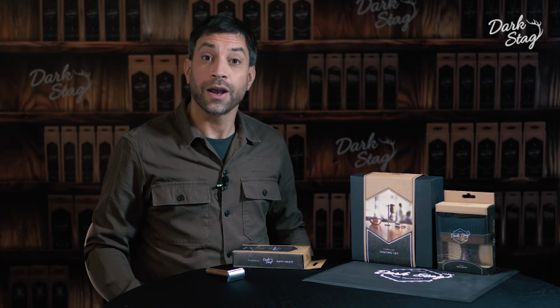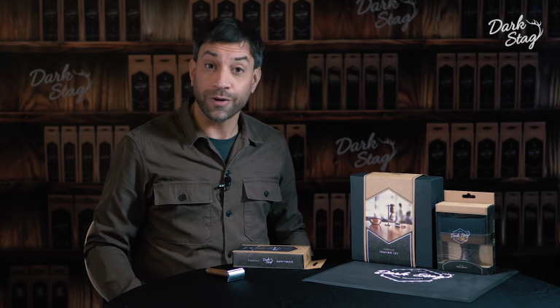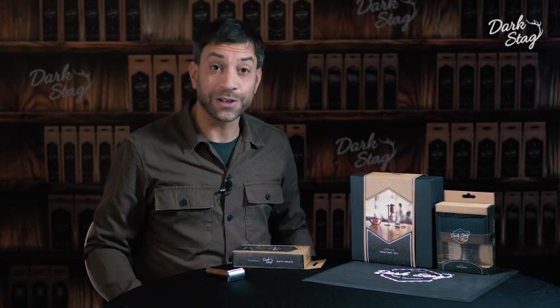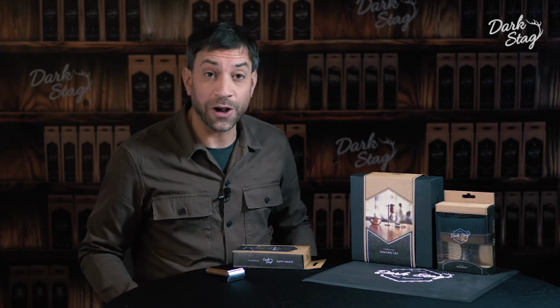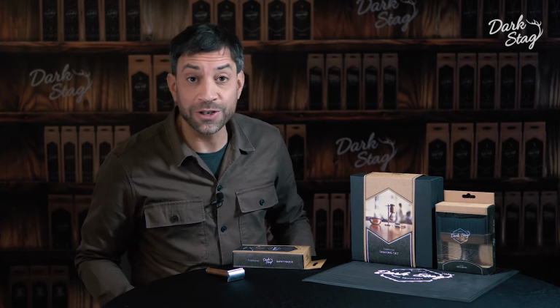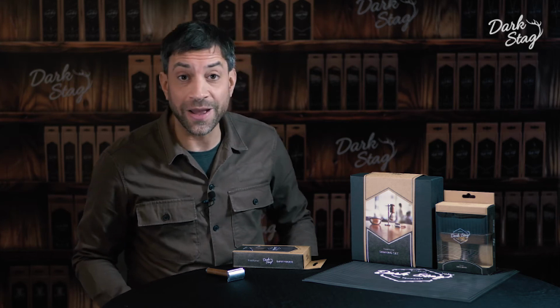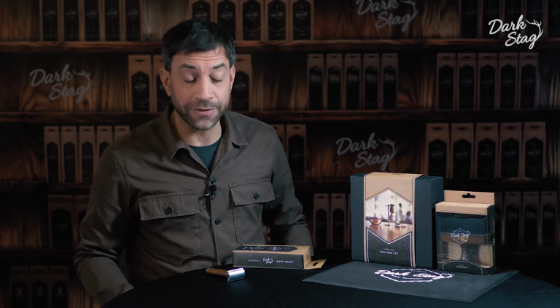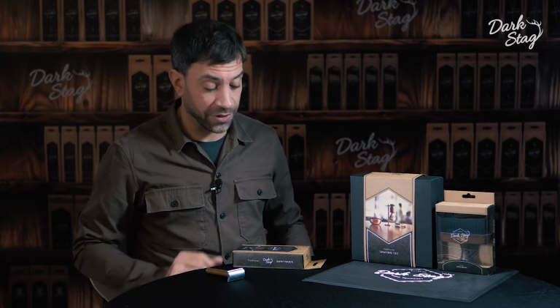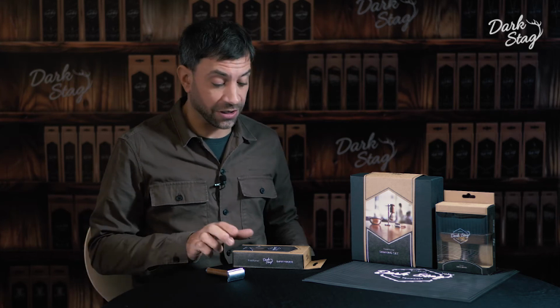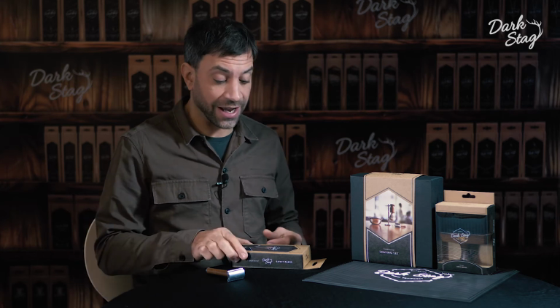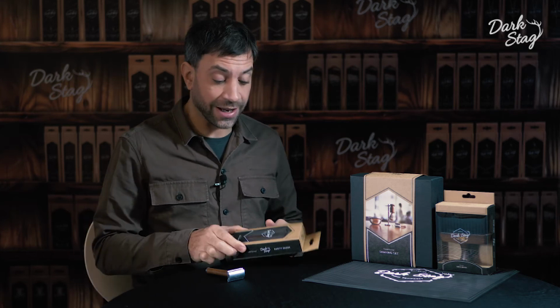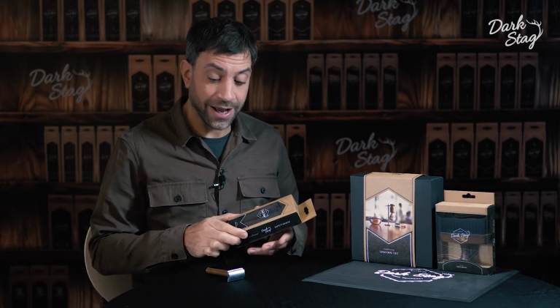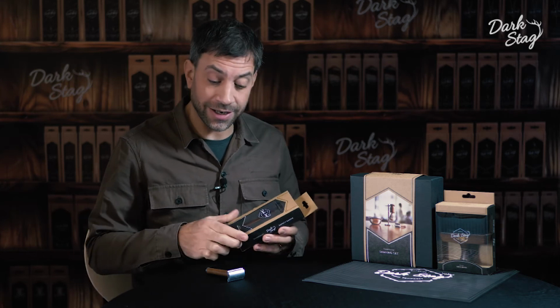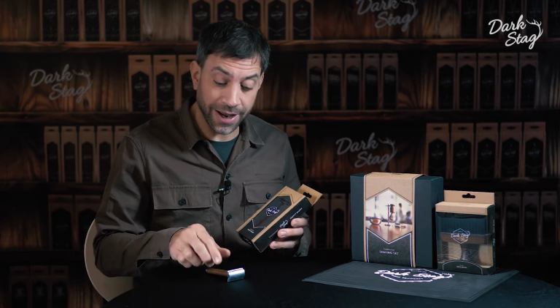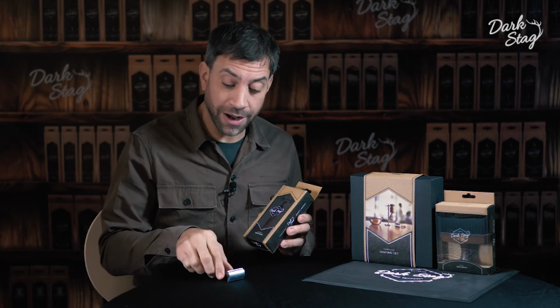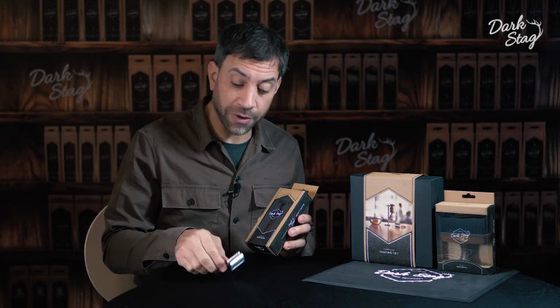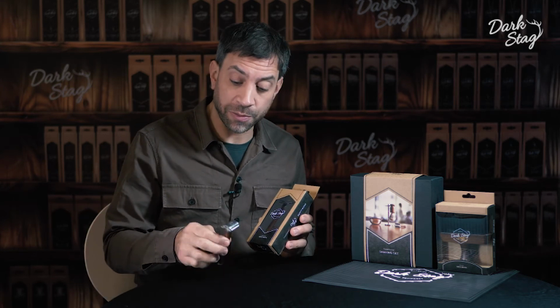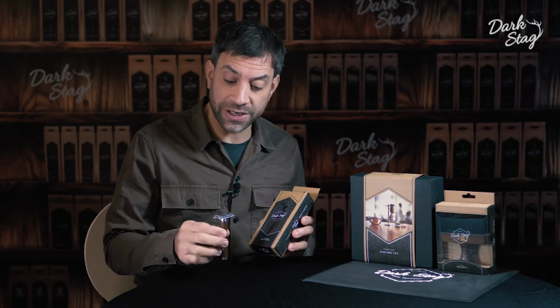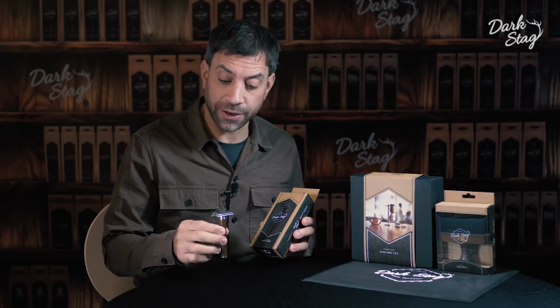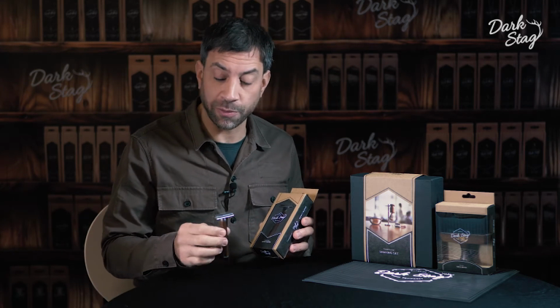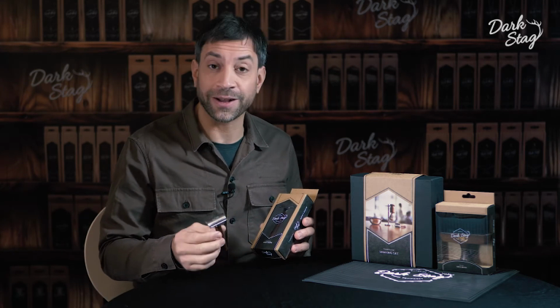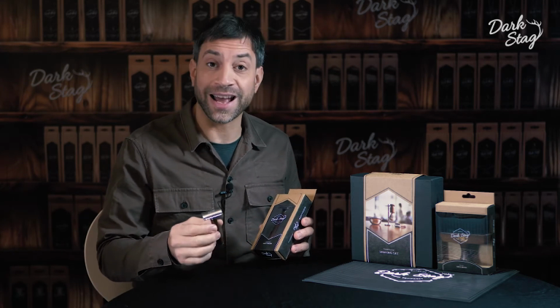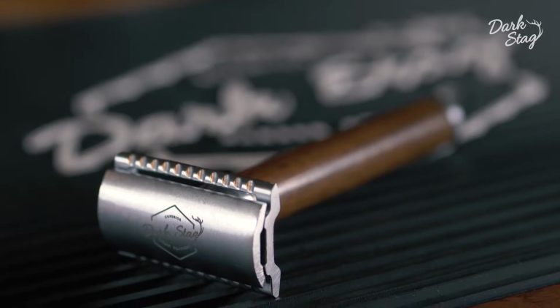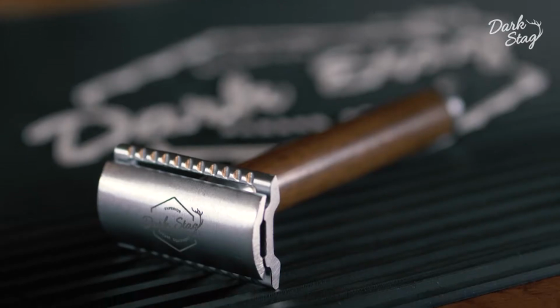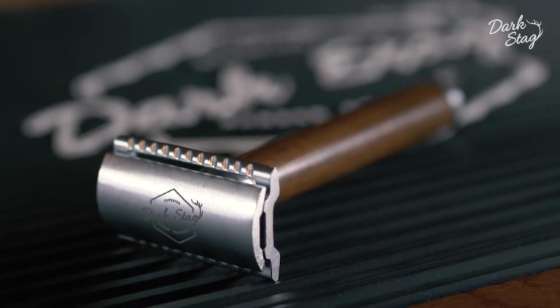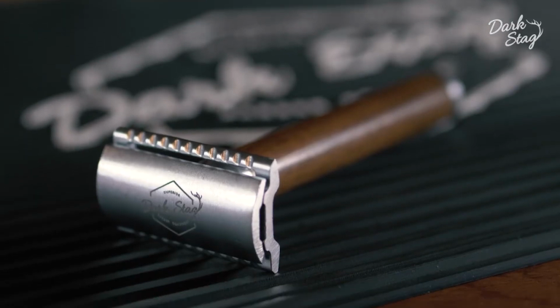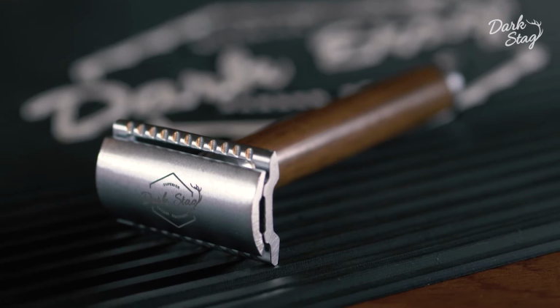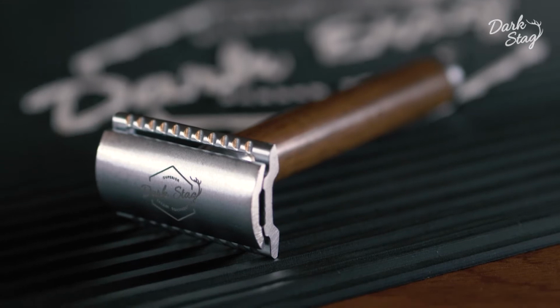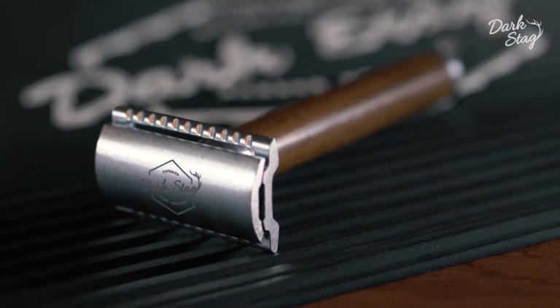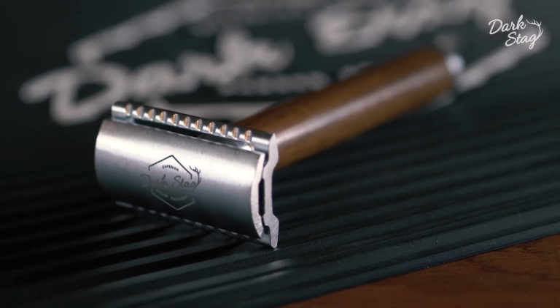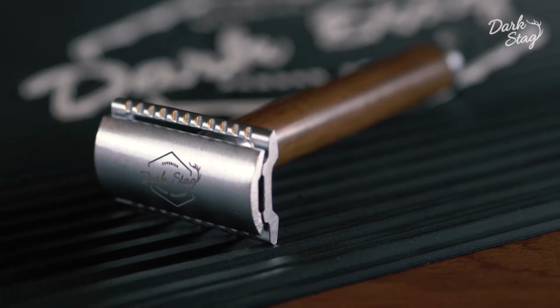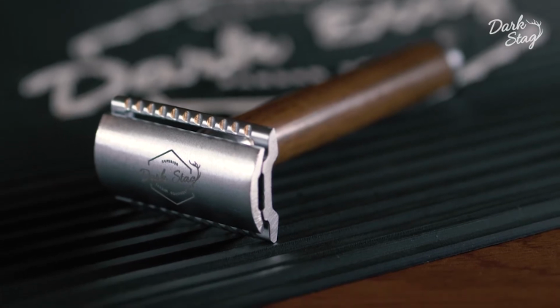Greetings barbers, I'm Andy from Darkstag and today I'm going to be telling you about our SR1 Safety Razor.